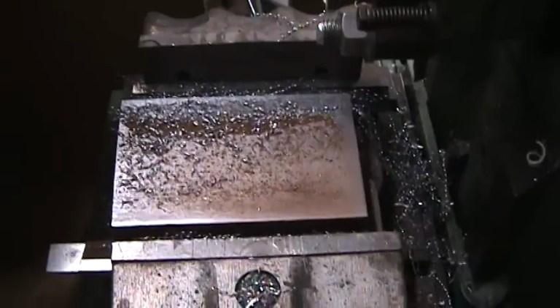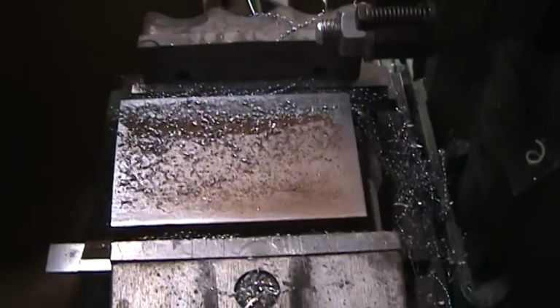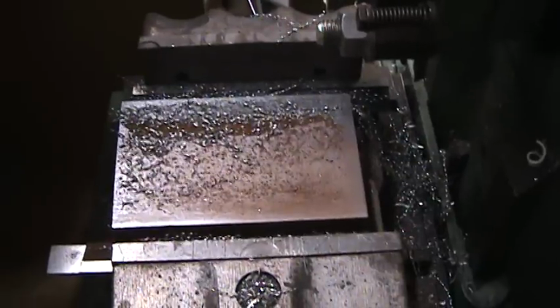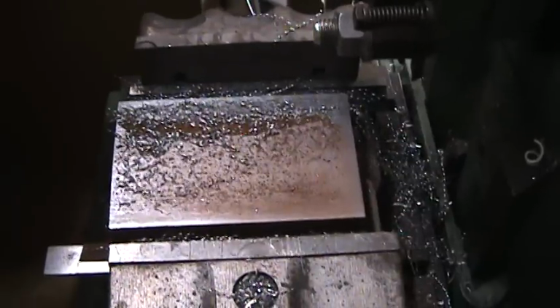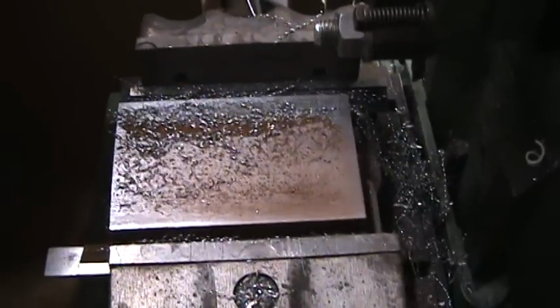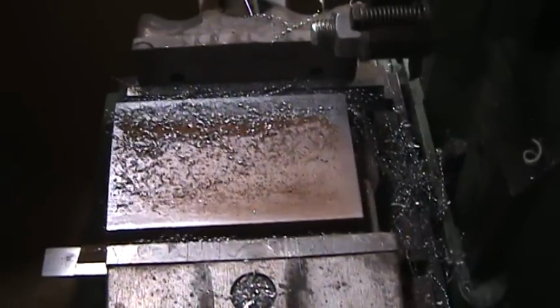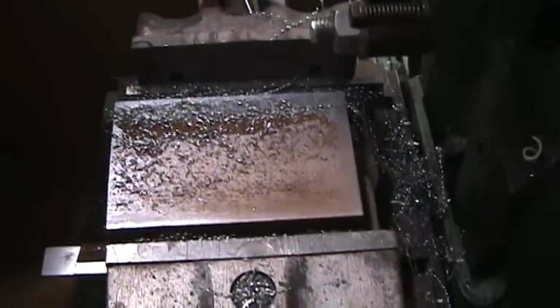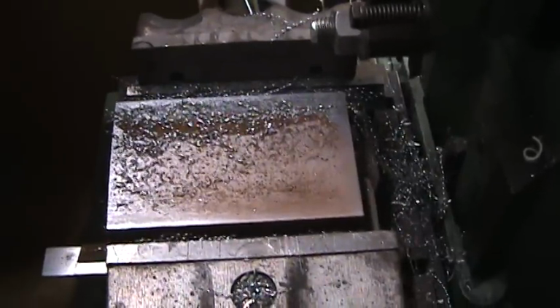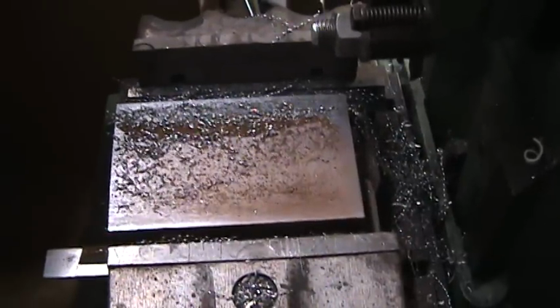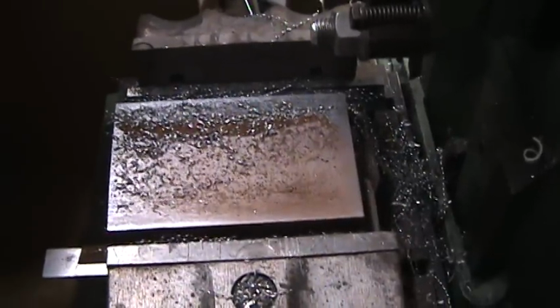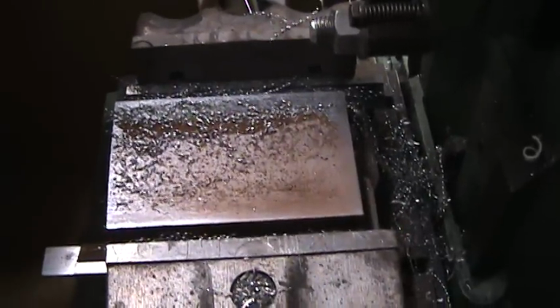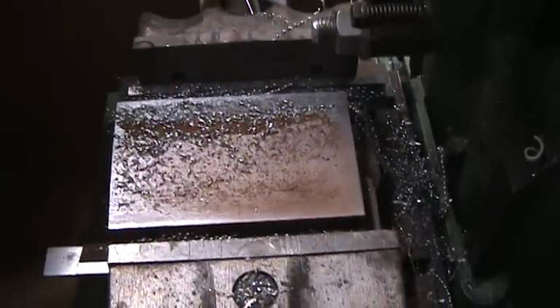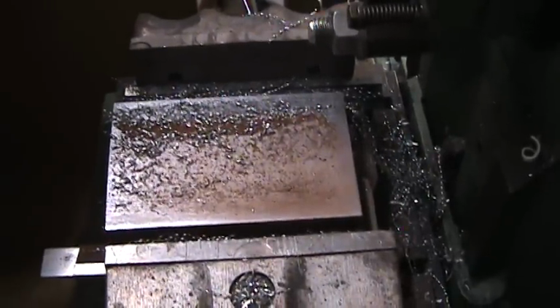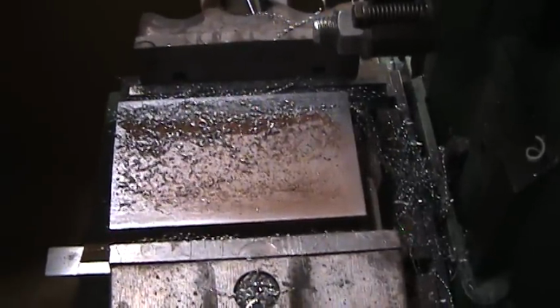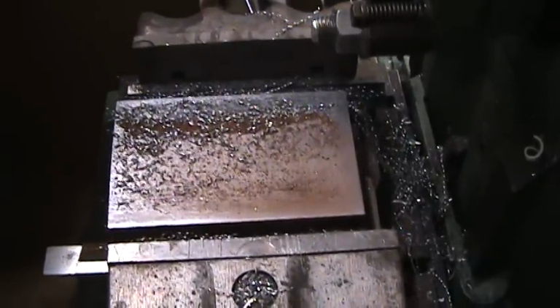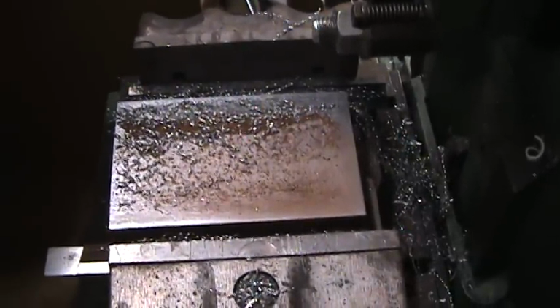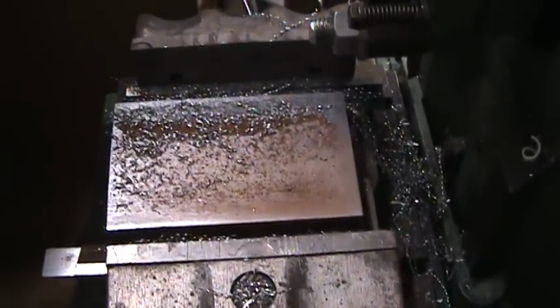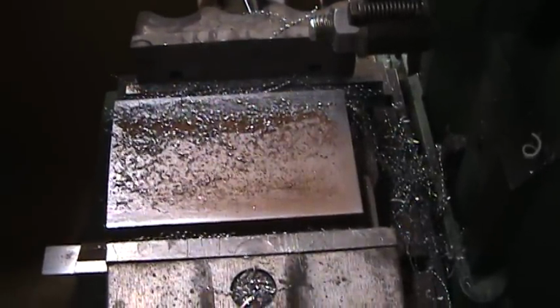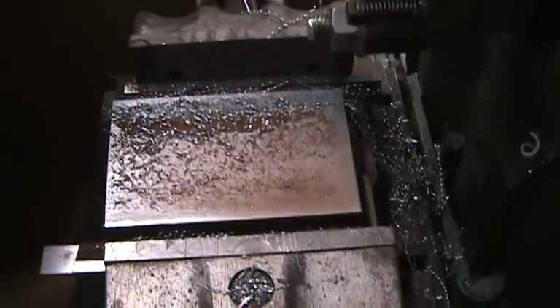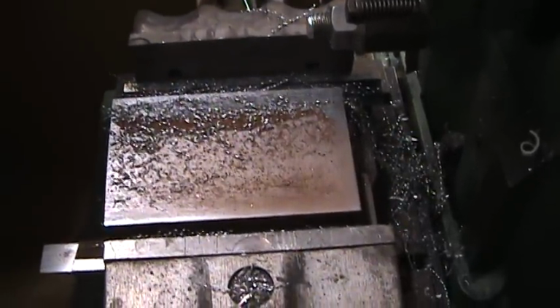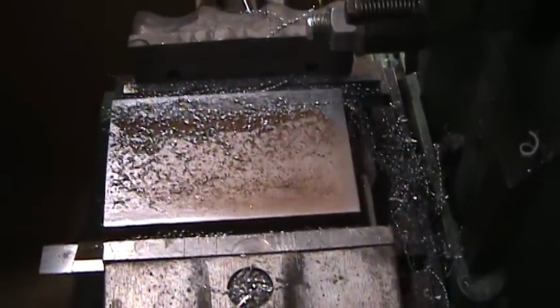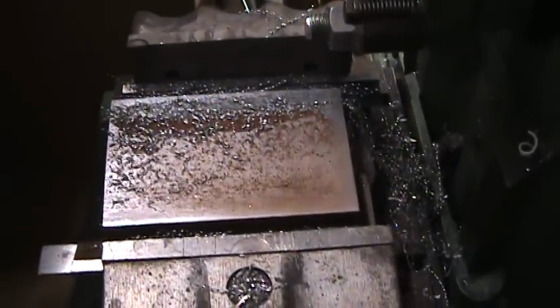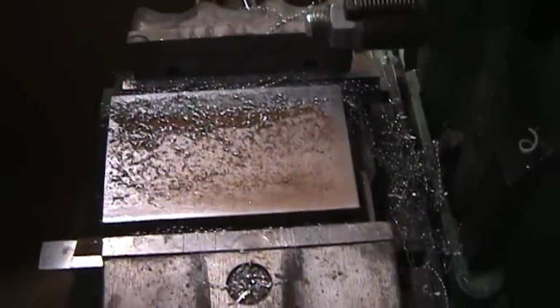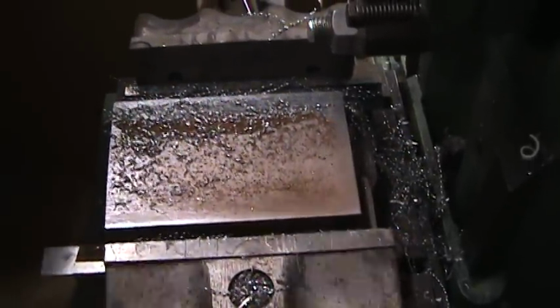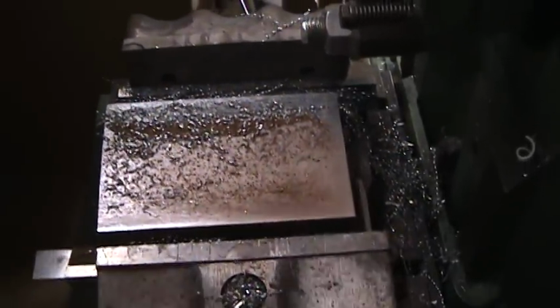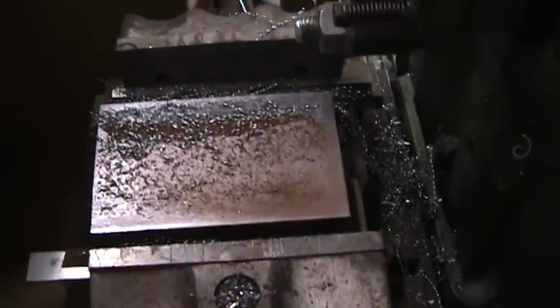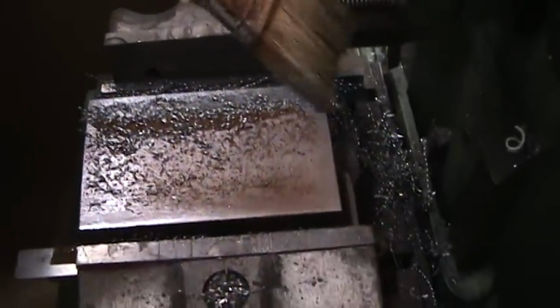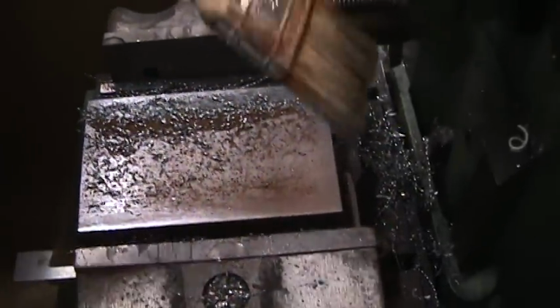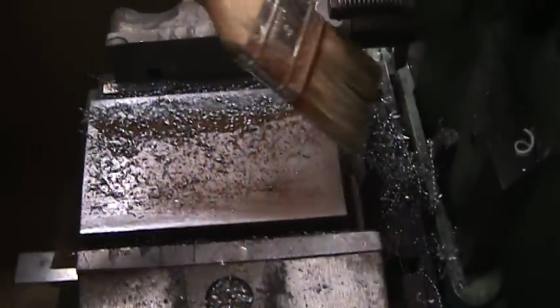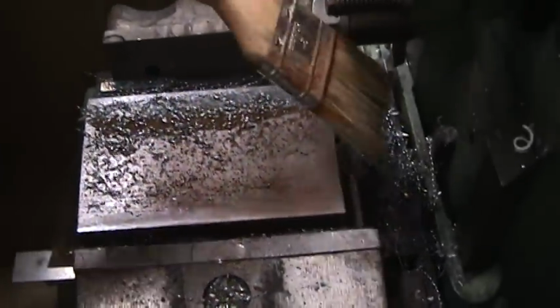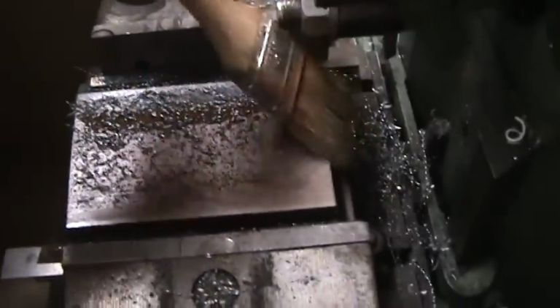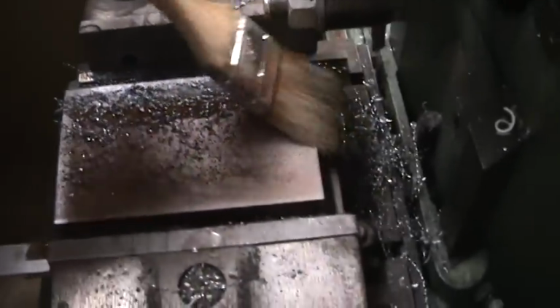This is the surface finish on a 20 thousandths cut on hot rolled steel.